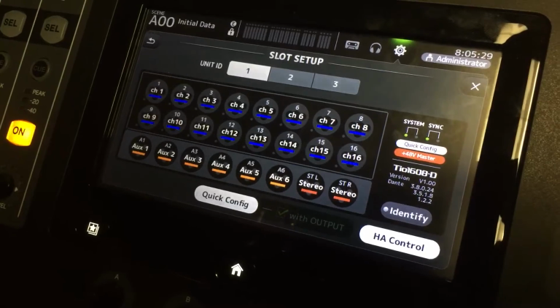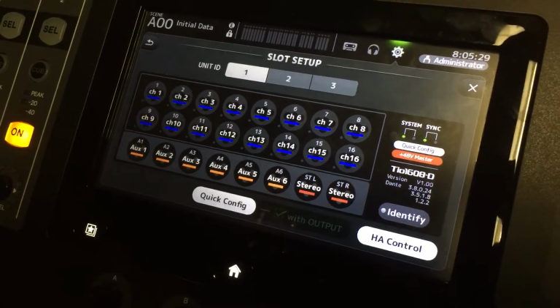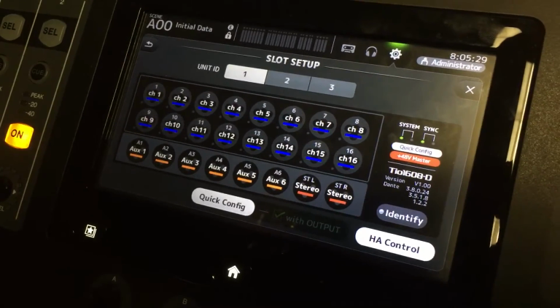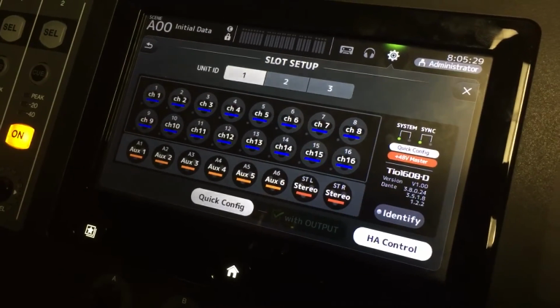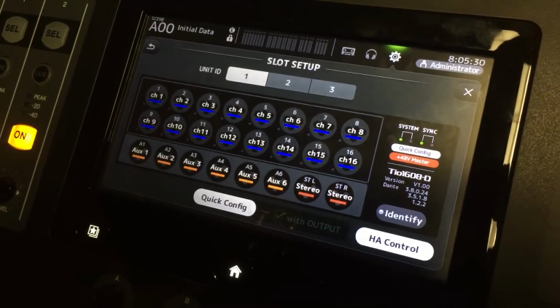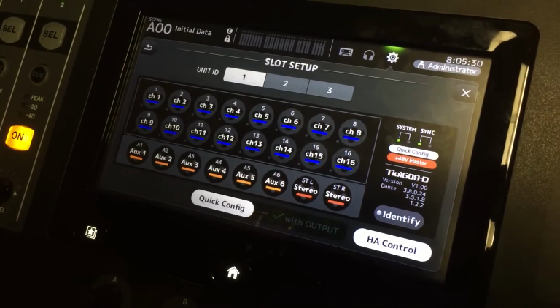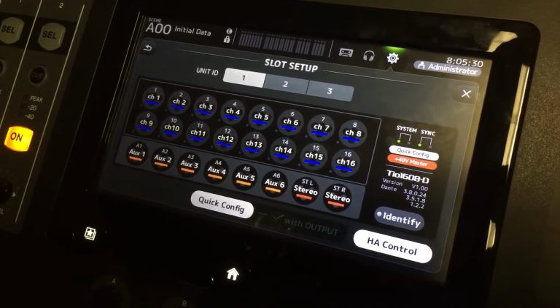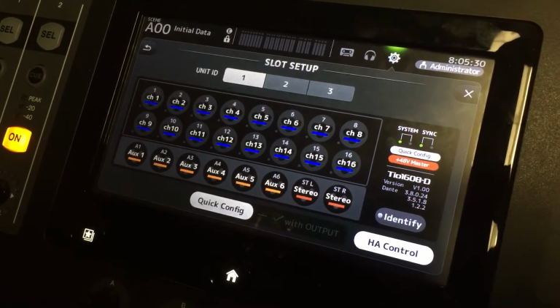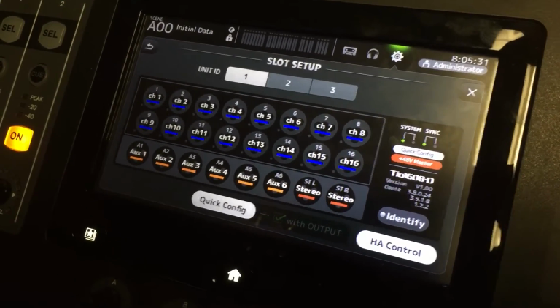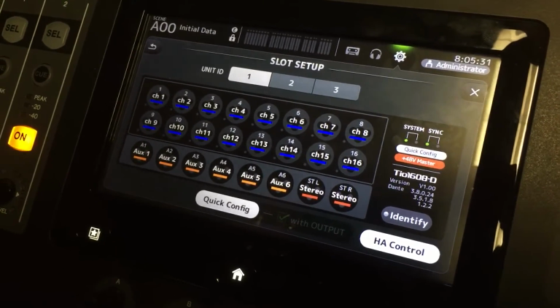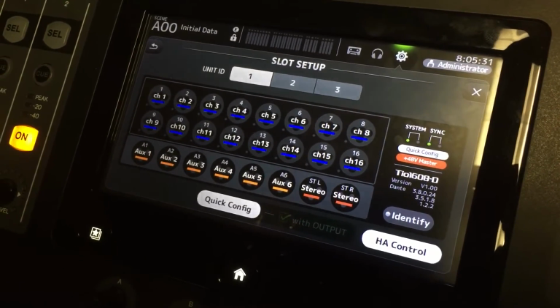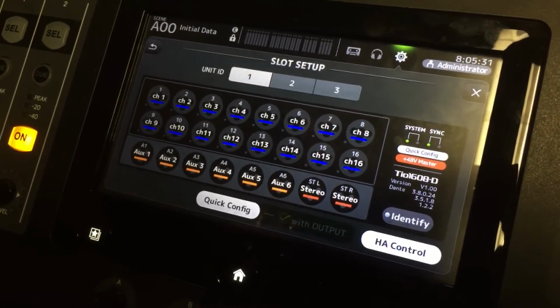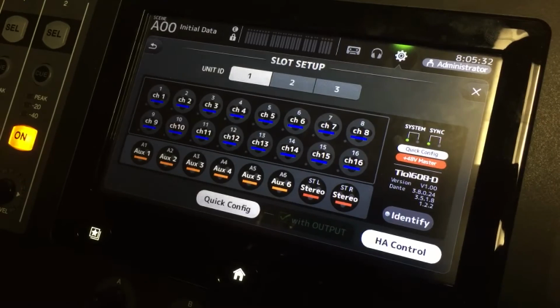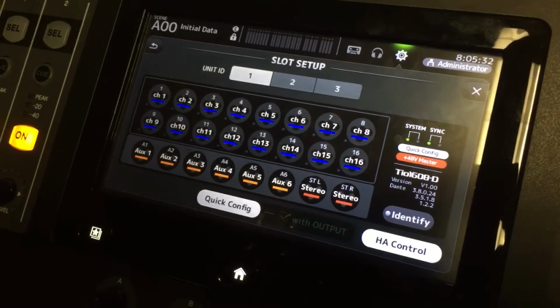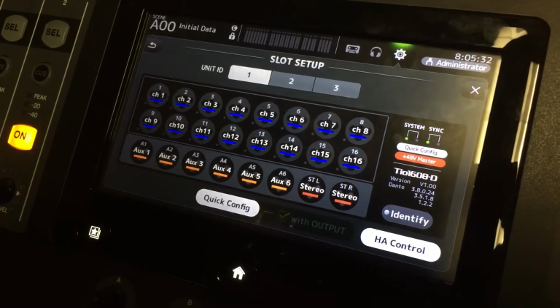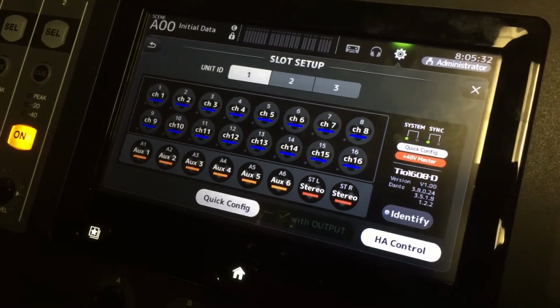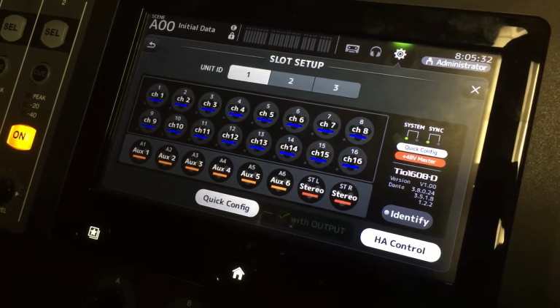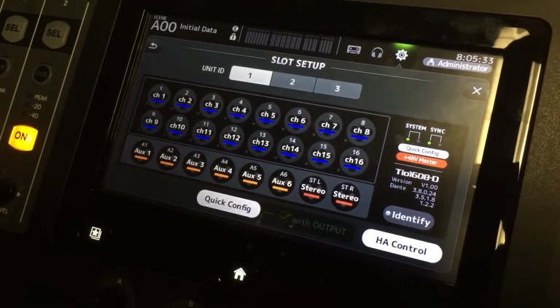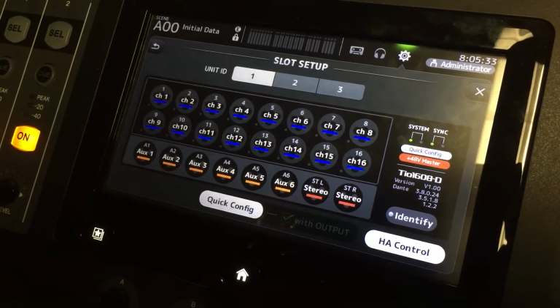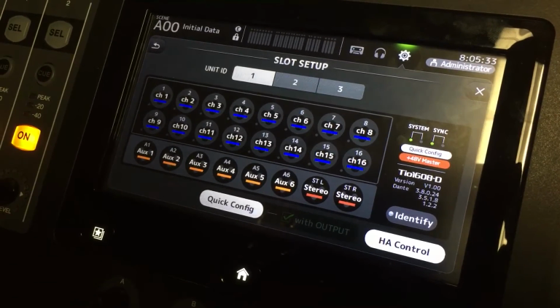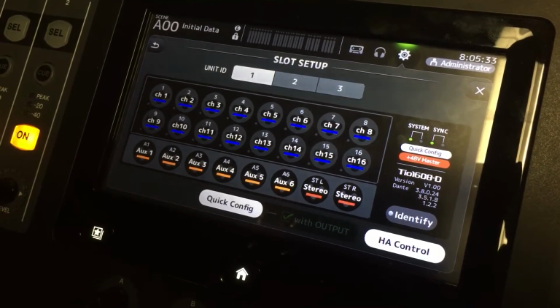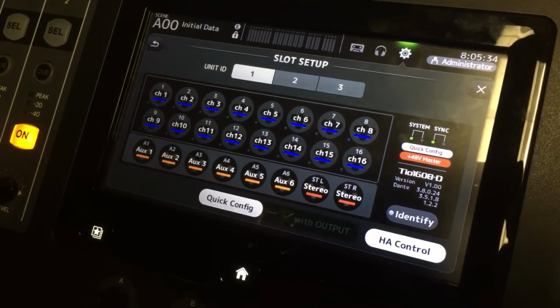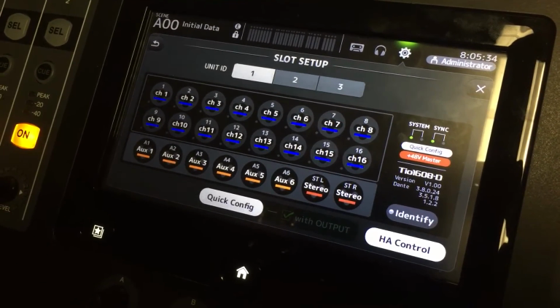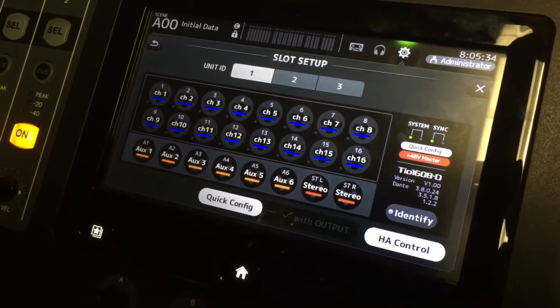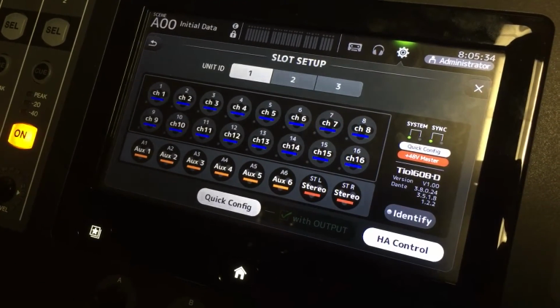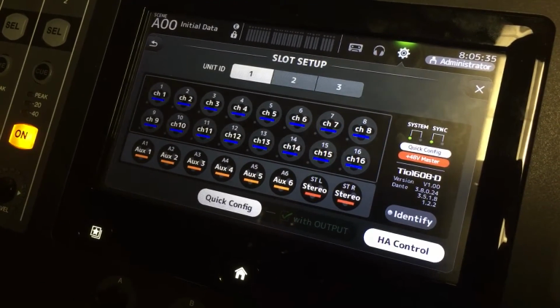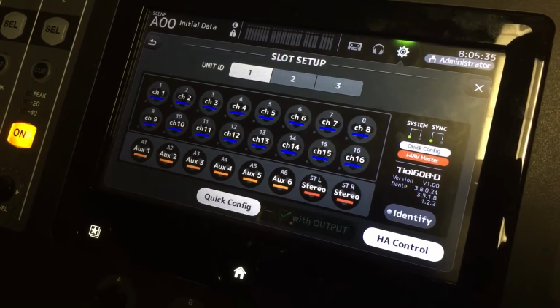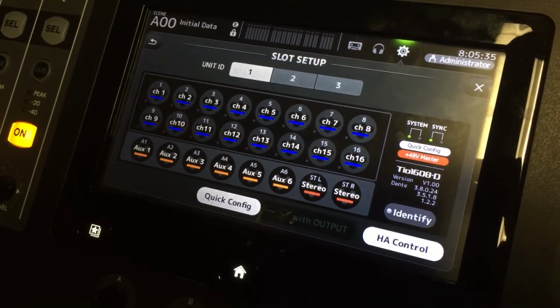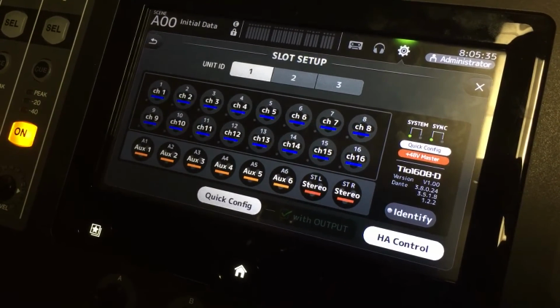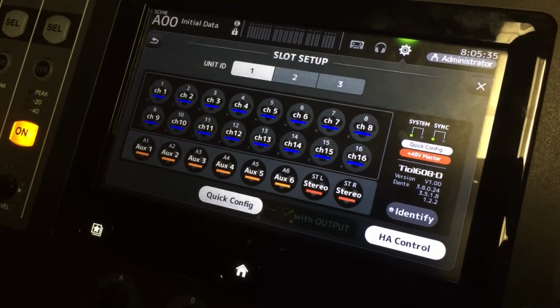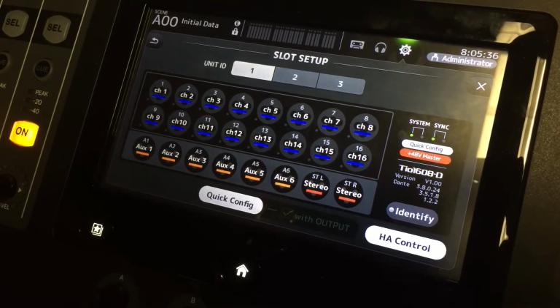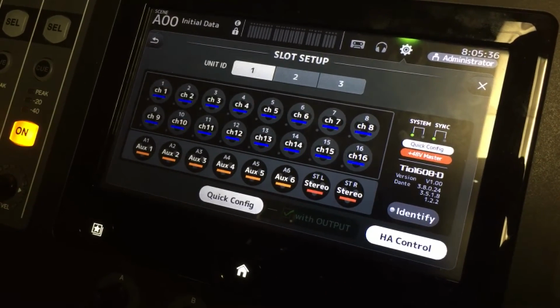Eventually the TF will display the inputs and outputs of your TIO. By default, 7 and 8 are your stereo left and right.